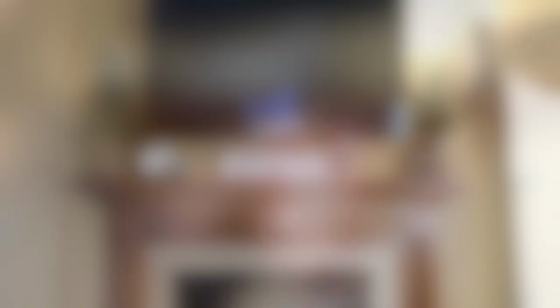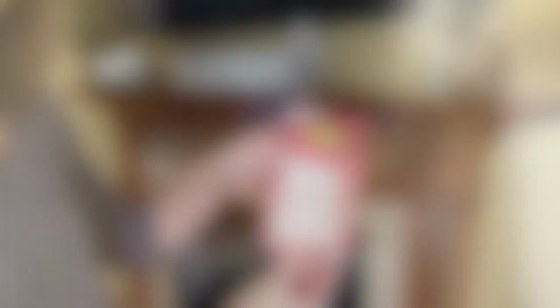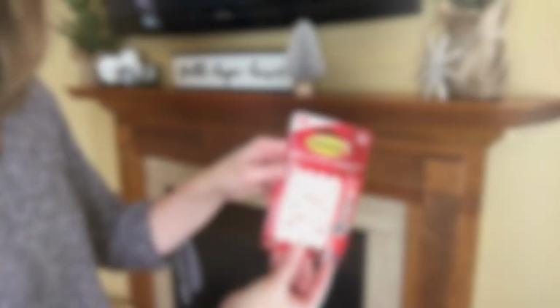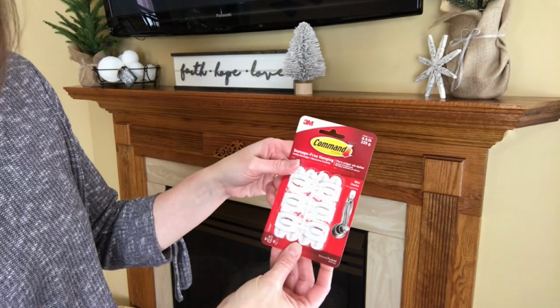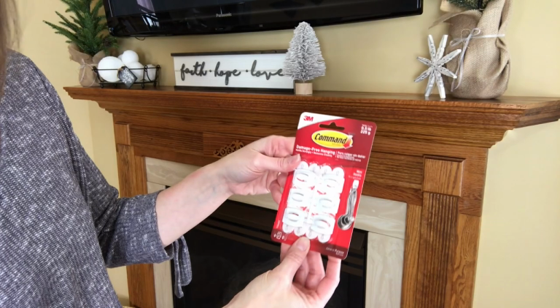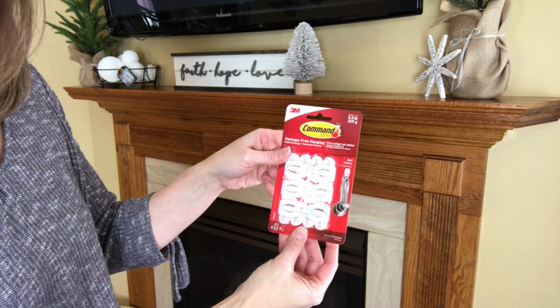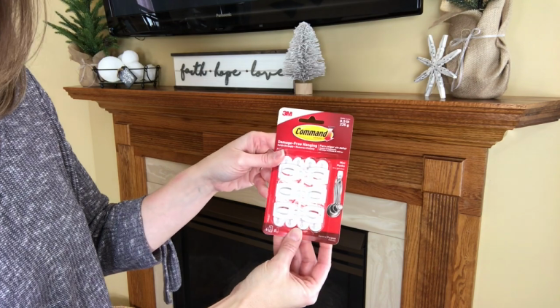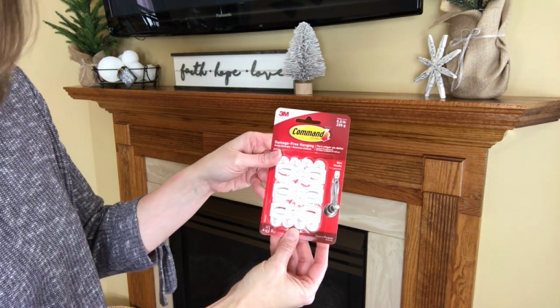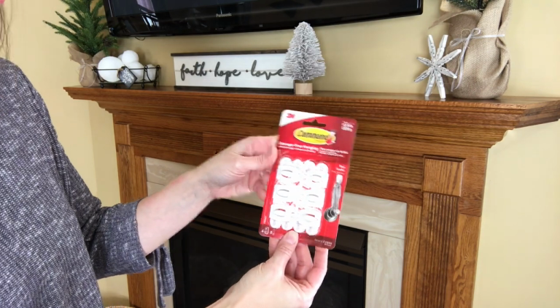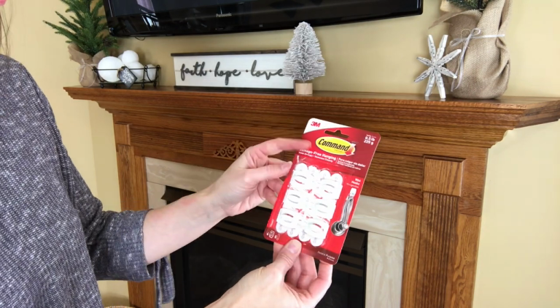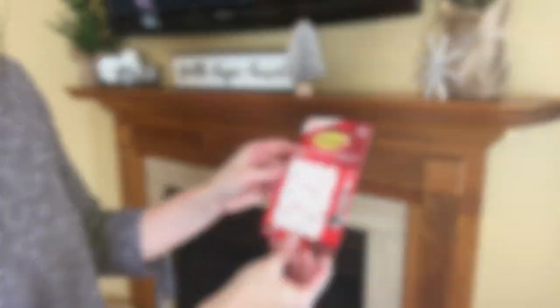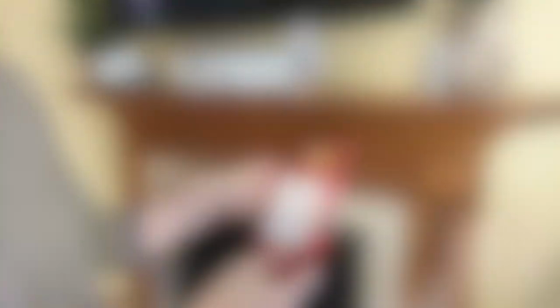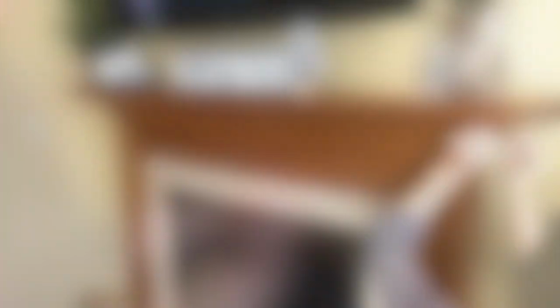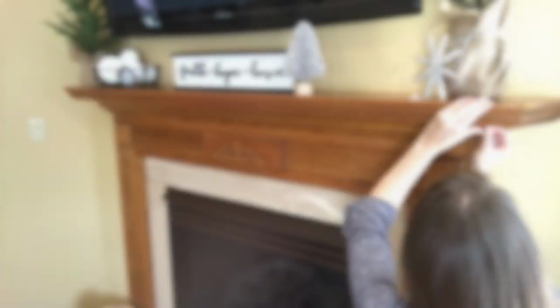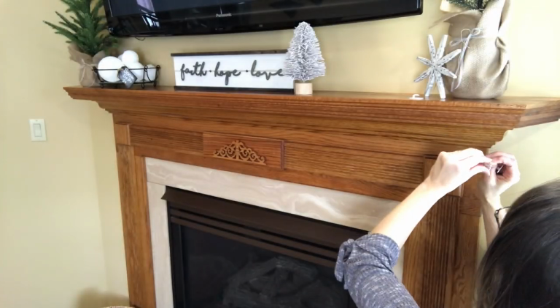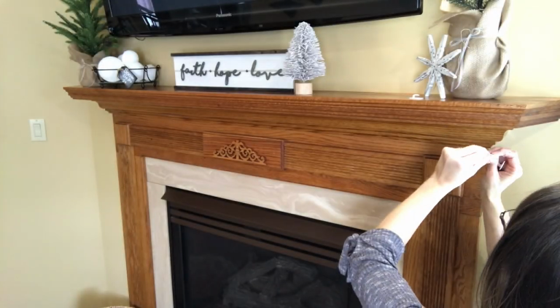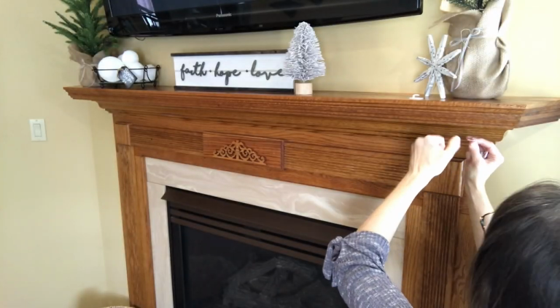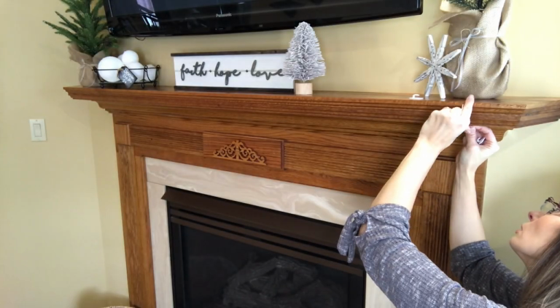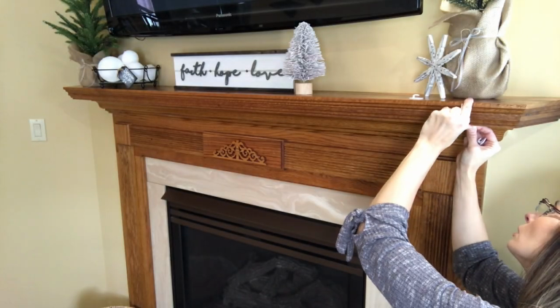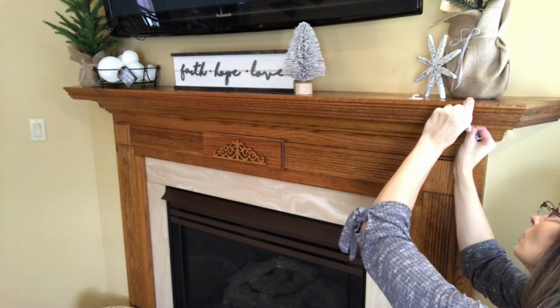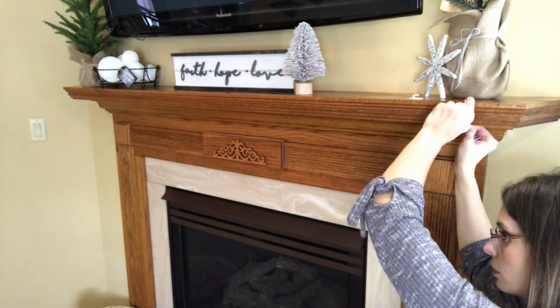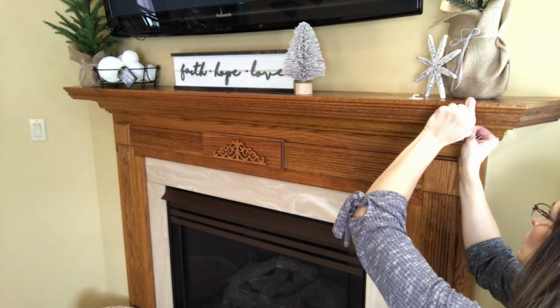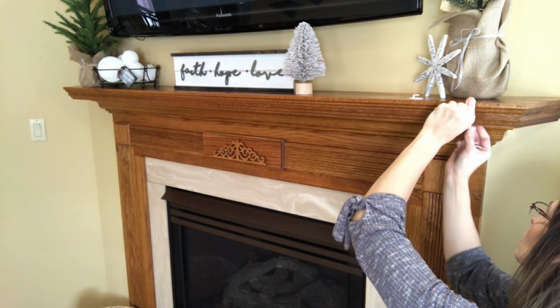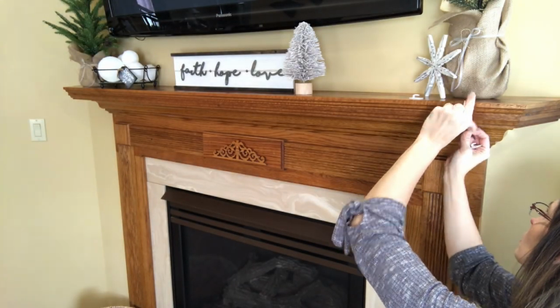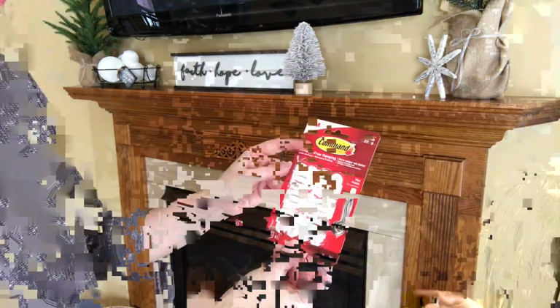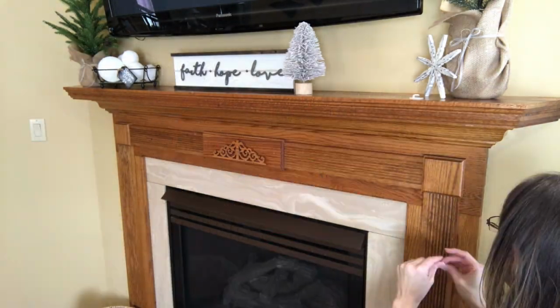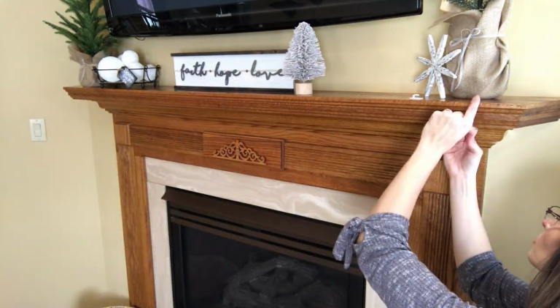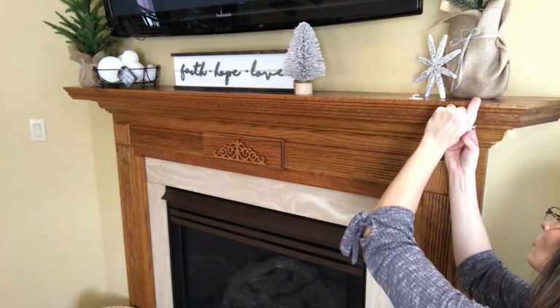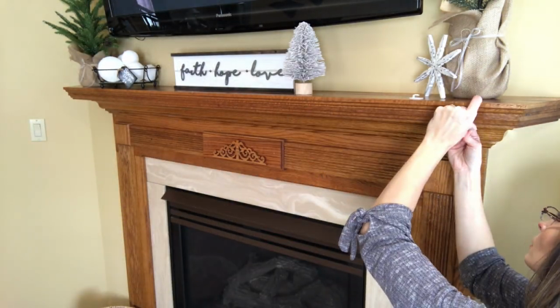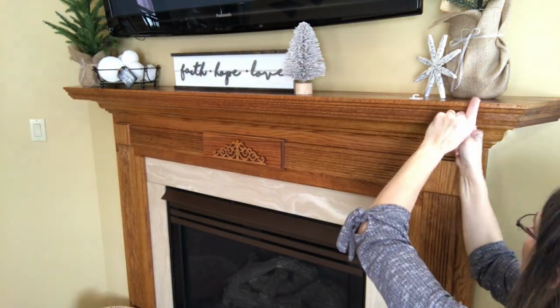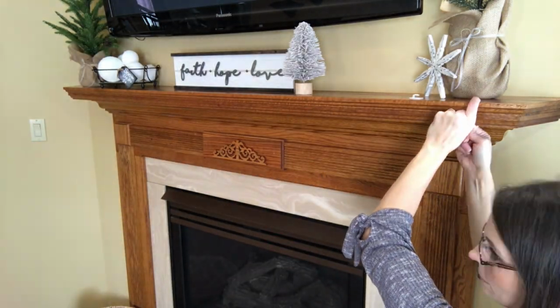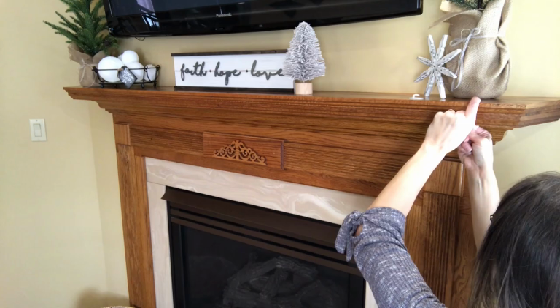Now I'm just going to take these command strips and hang the banner and the pom-pom garland.